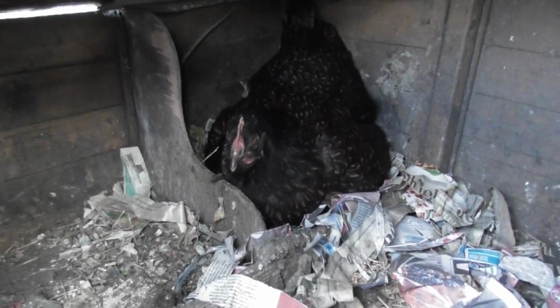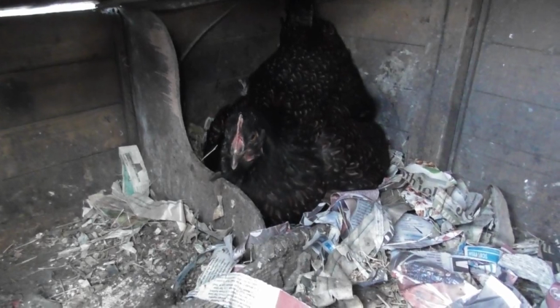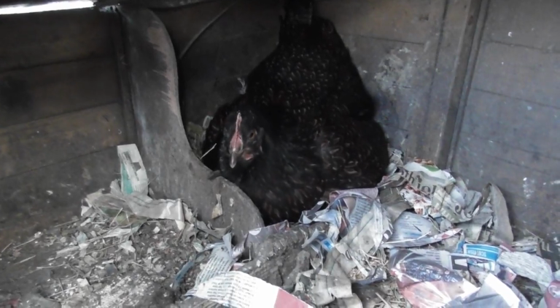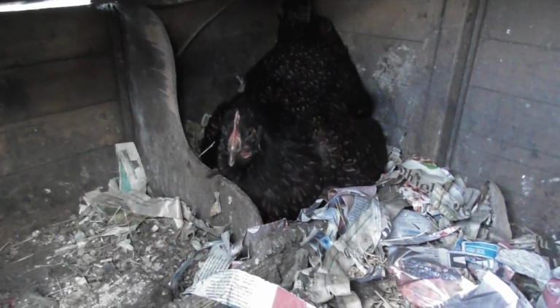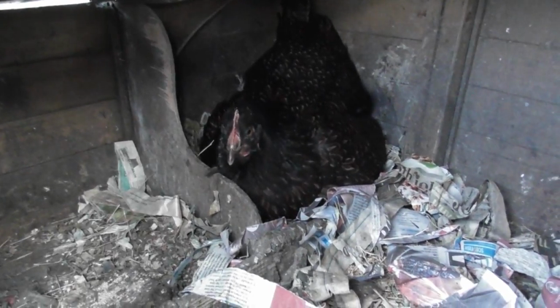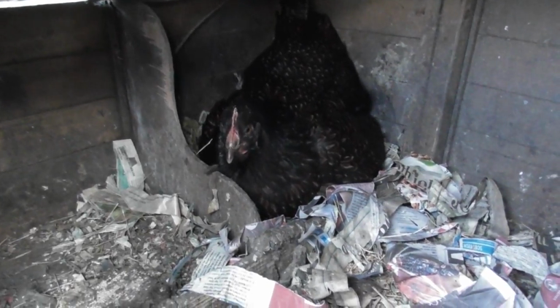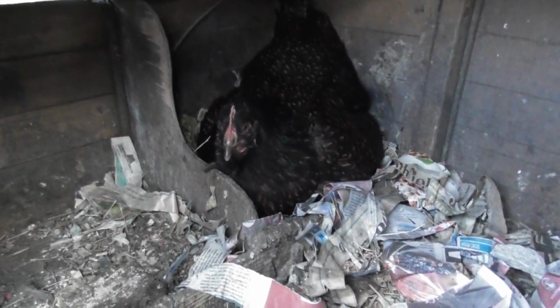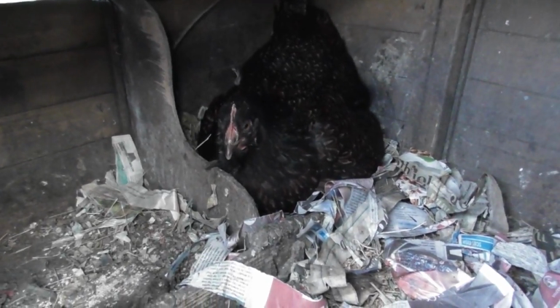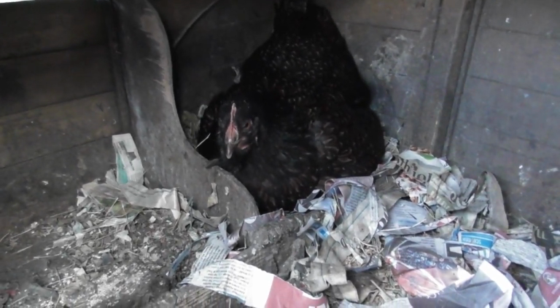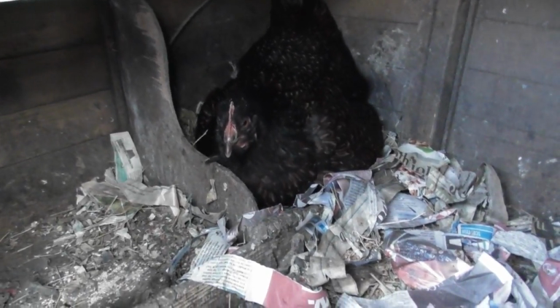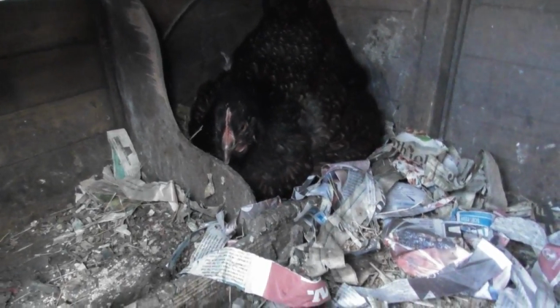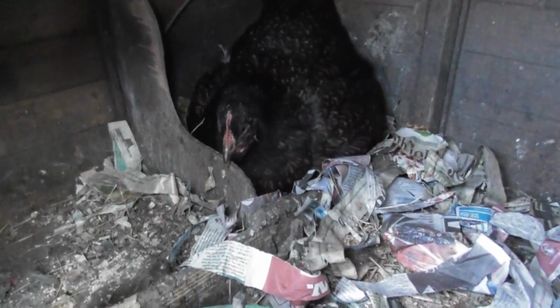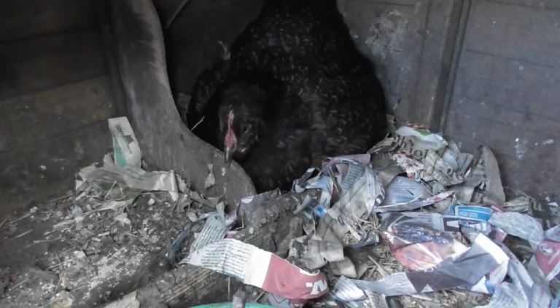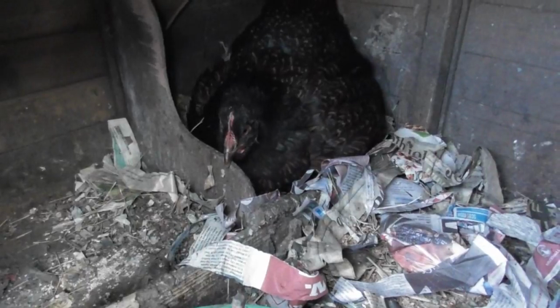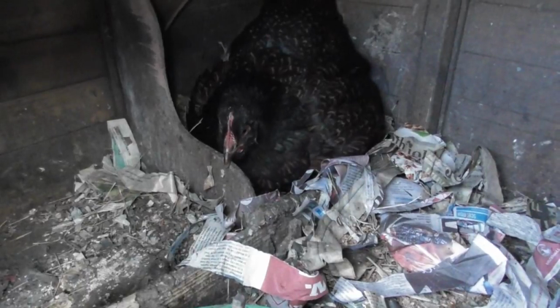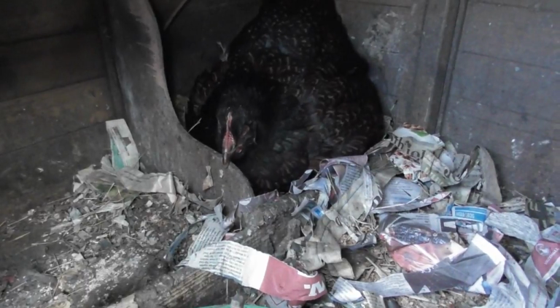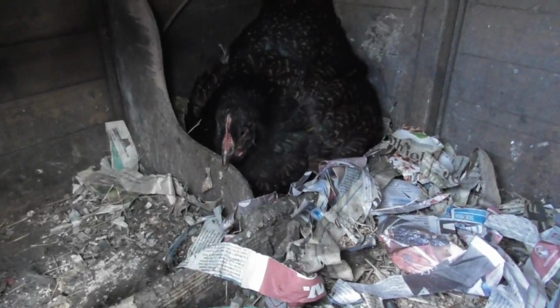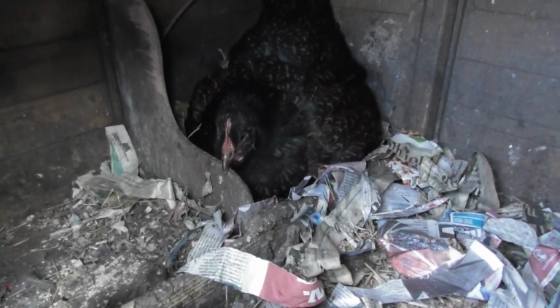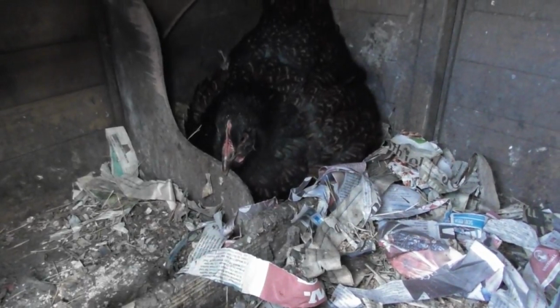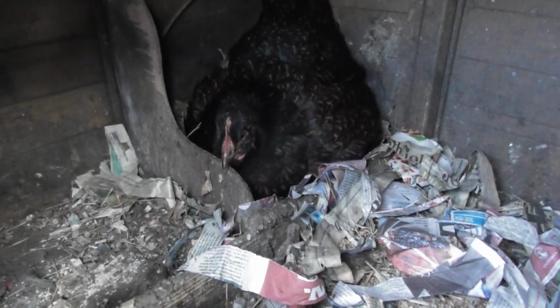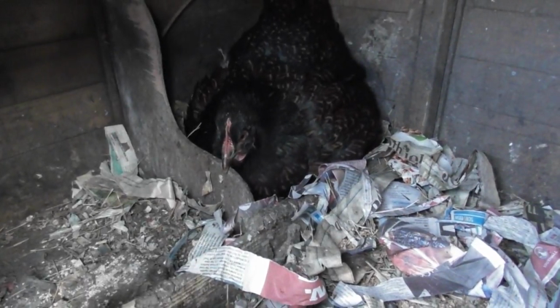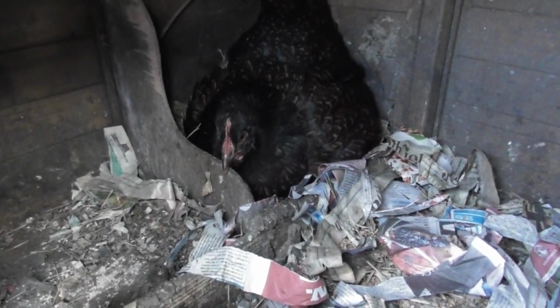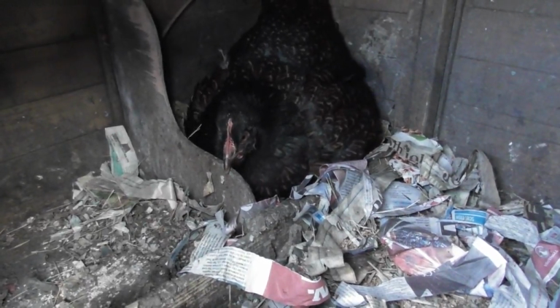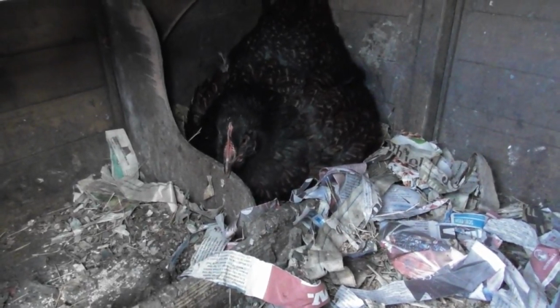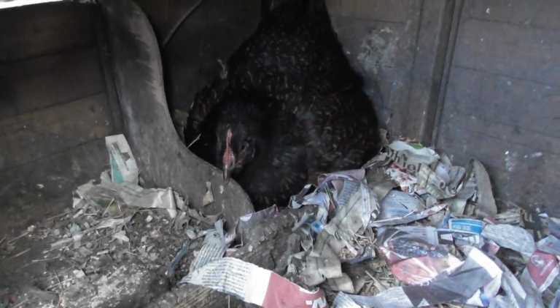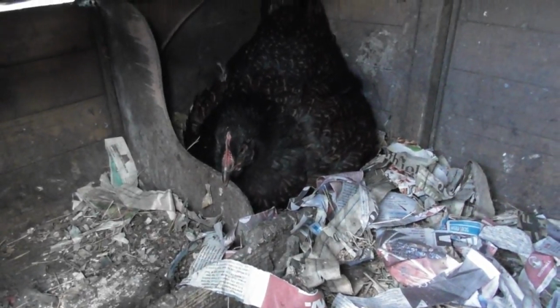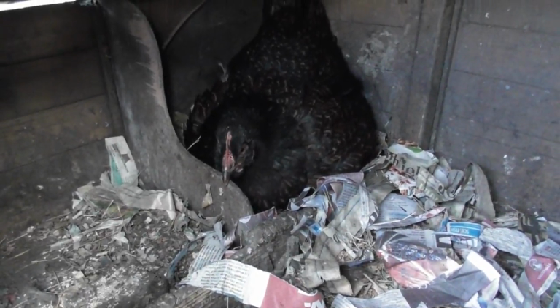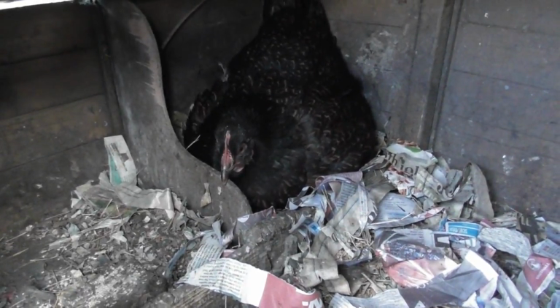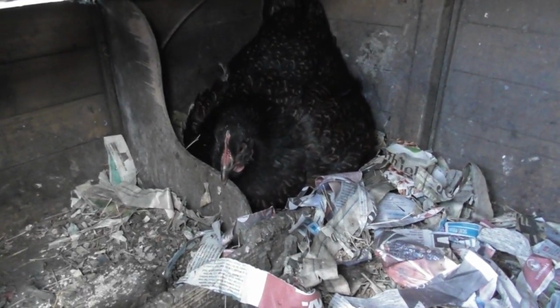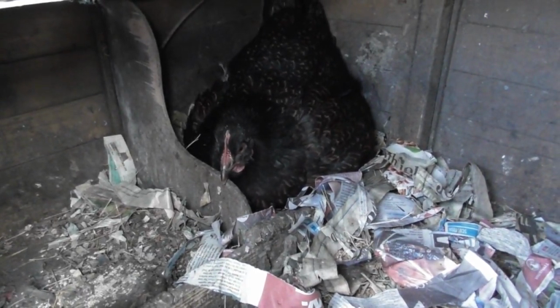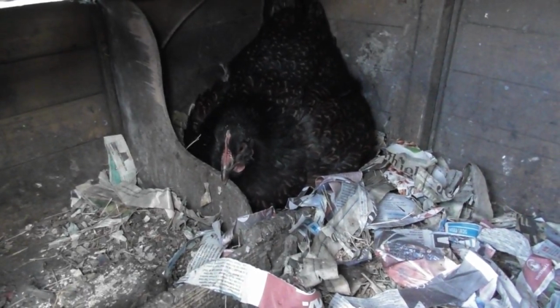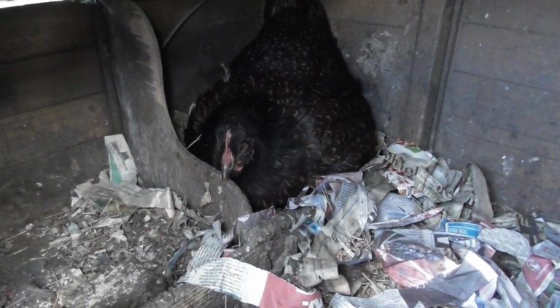Progress at last. All the chicks are still under the mother hen, so adoption complete I think.